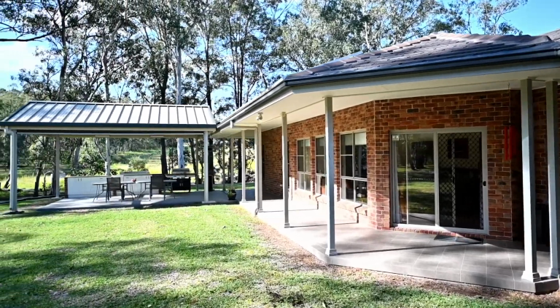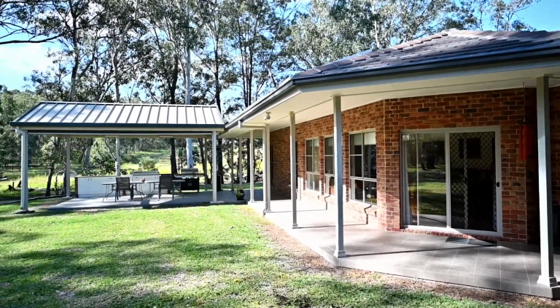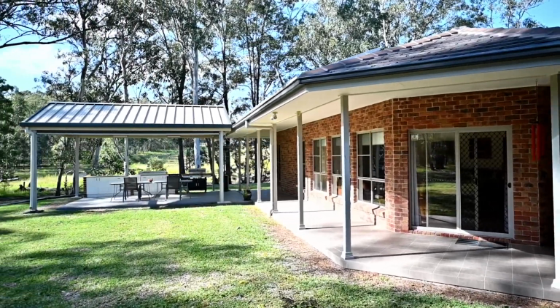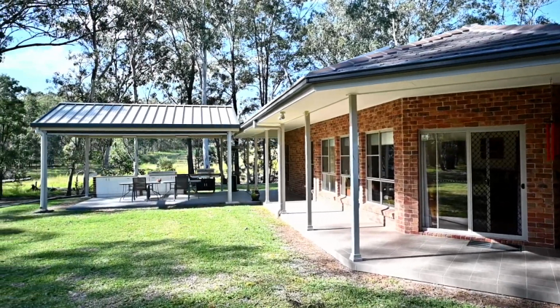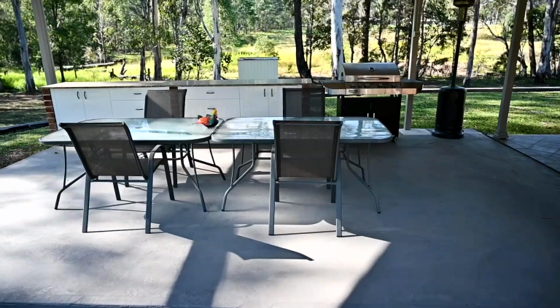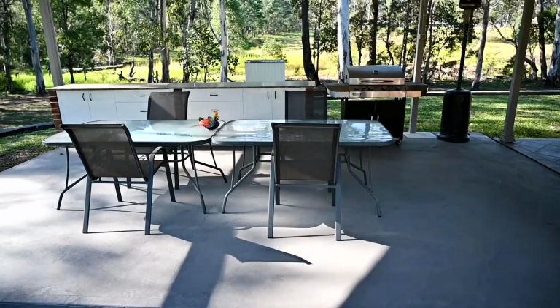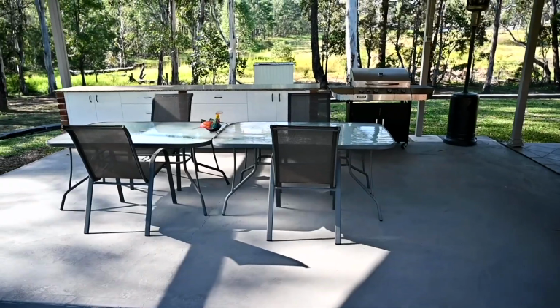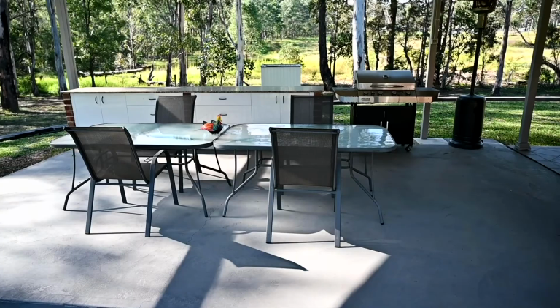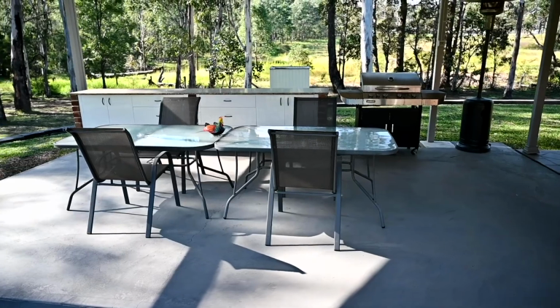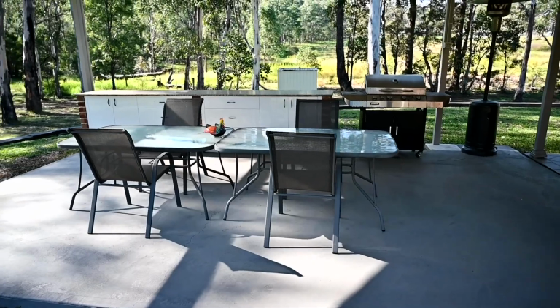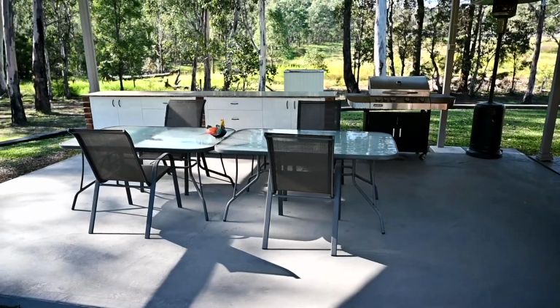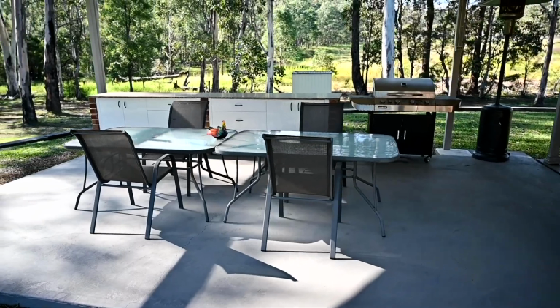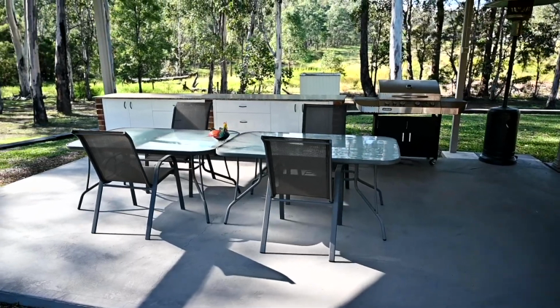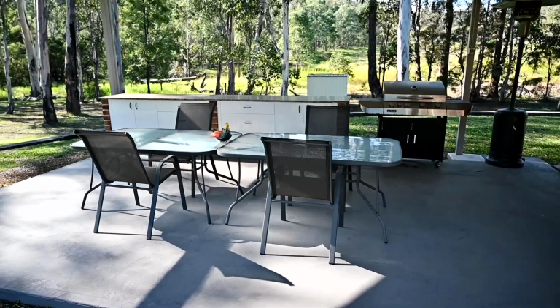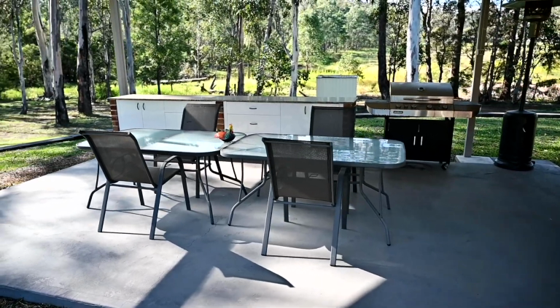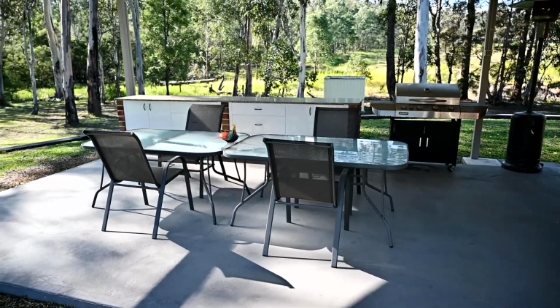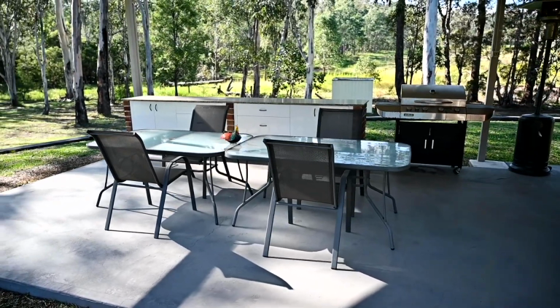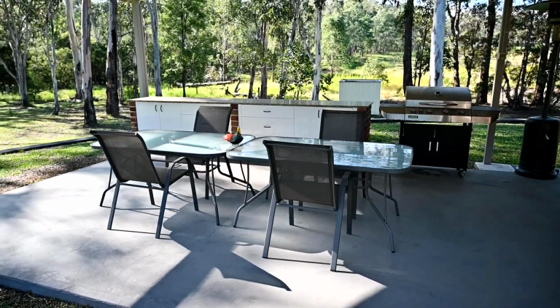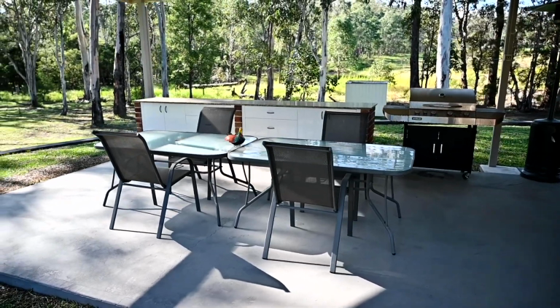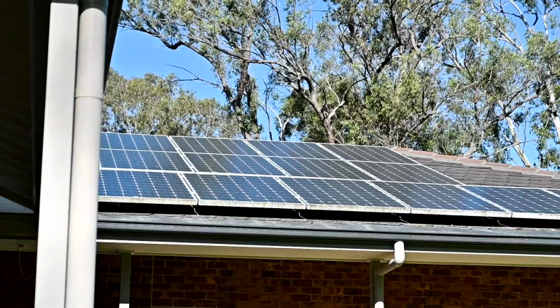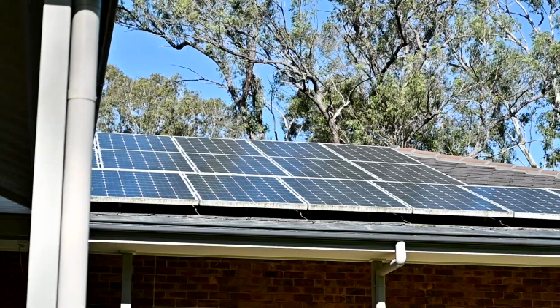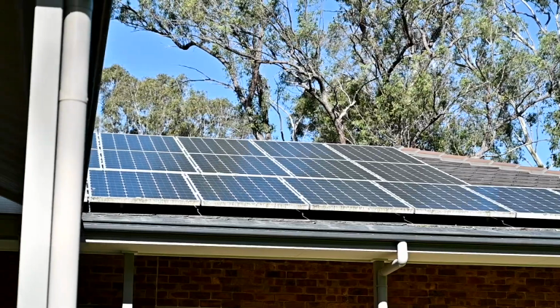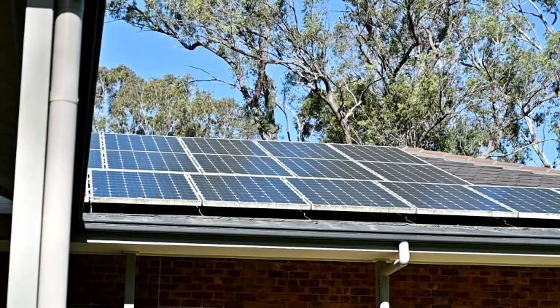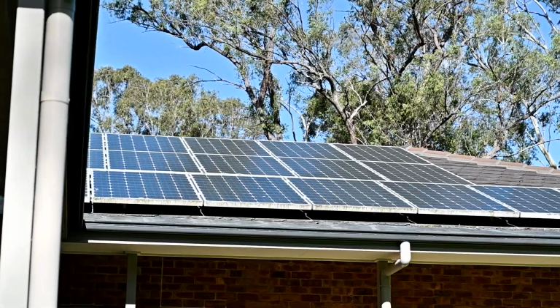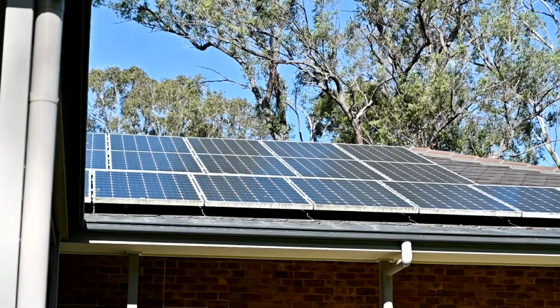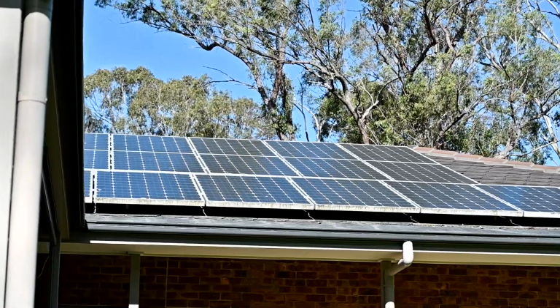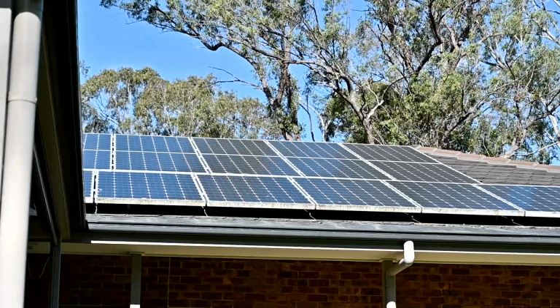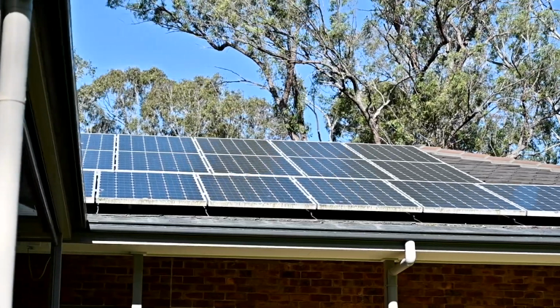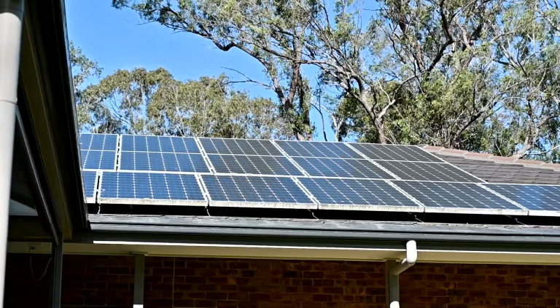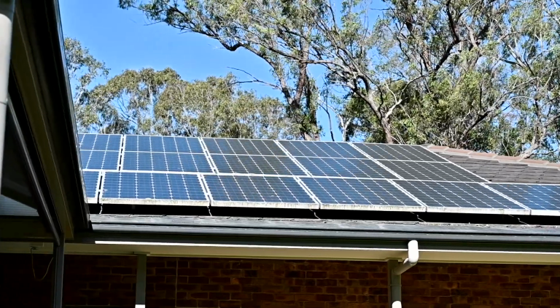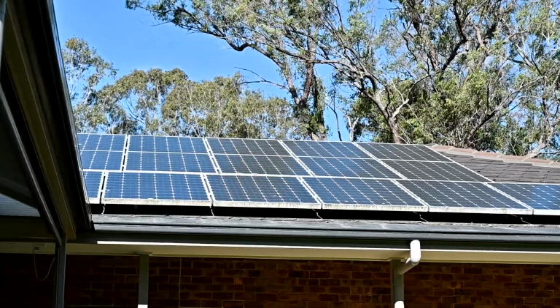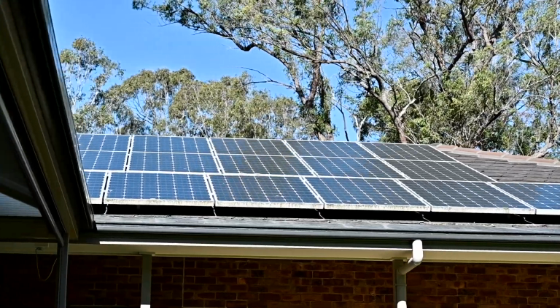Outside, the alfresco area is private and inviting, while the 20 solar panels will not have you worrying about the power bills.